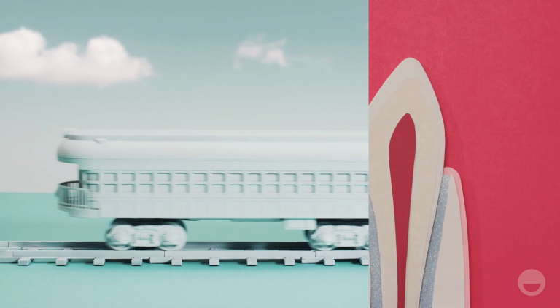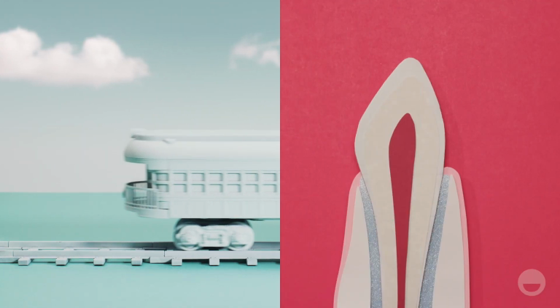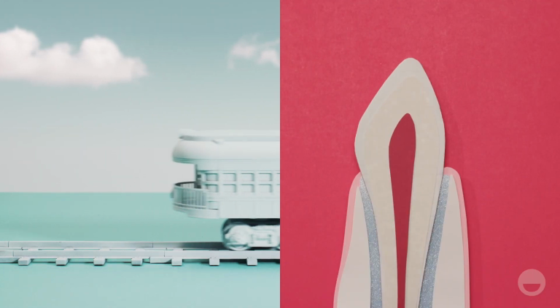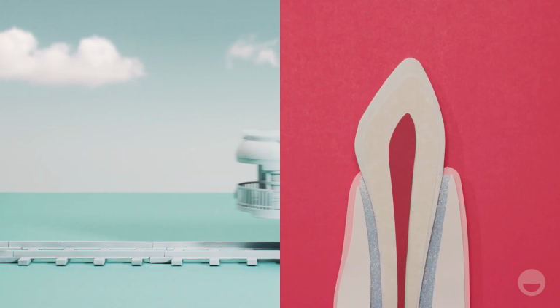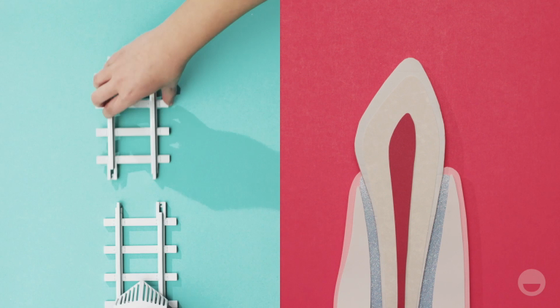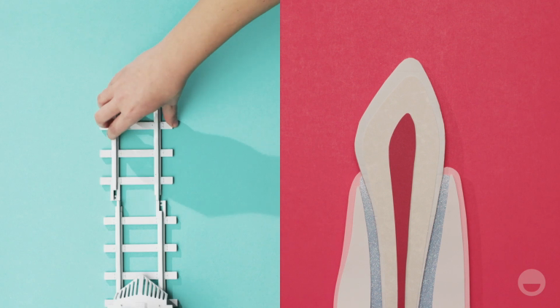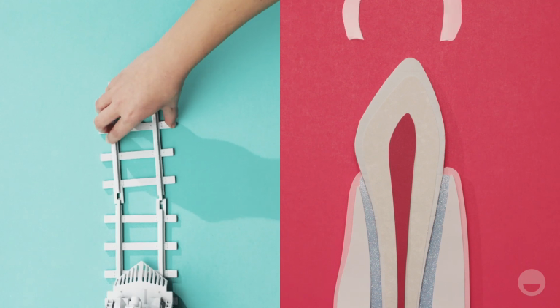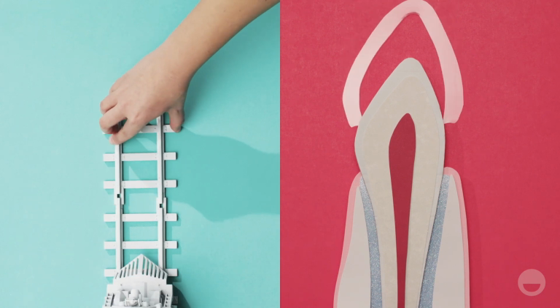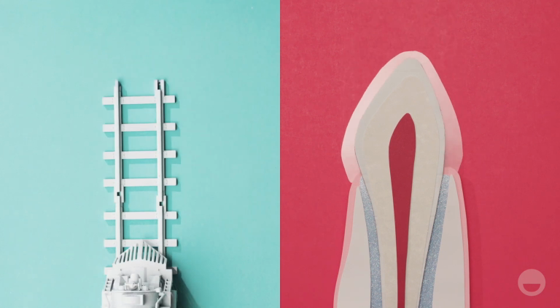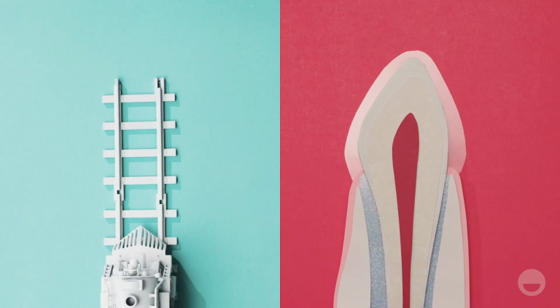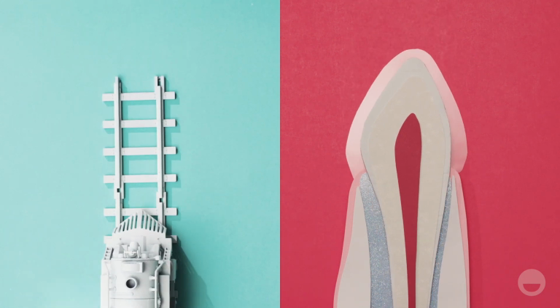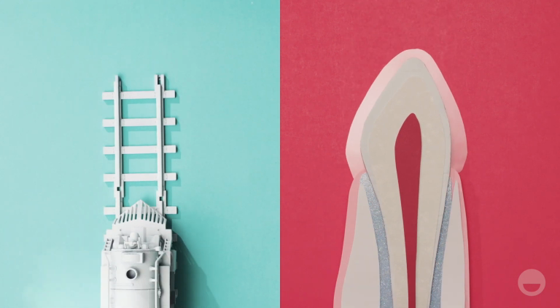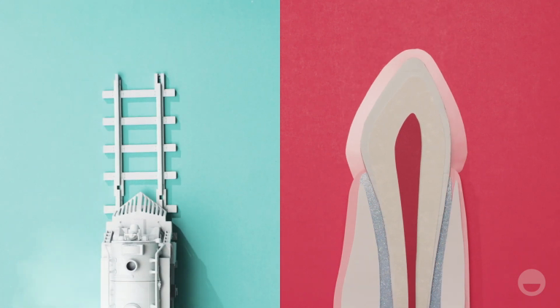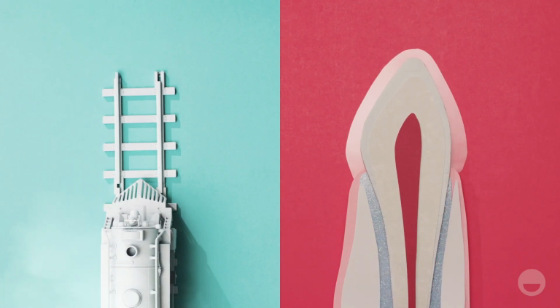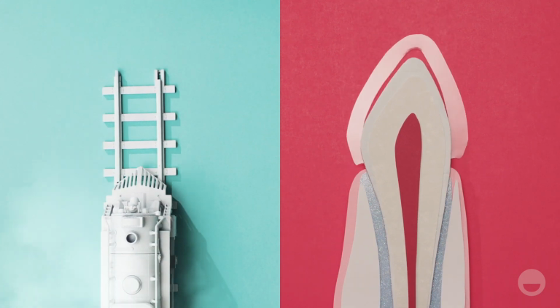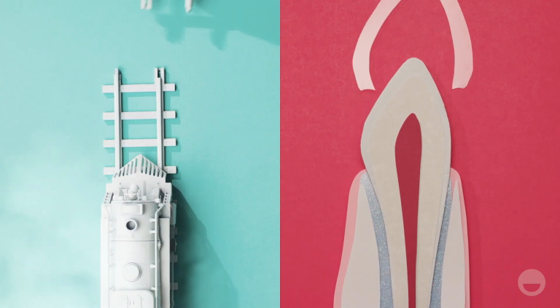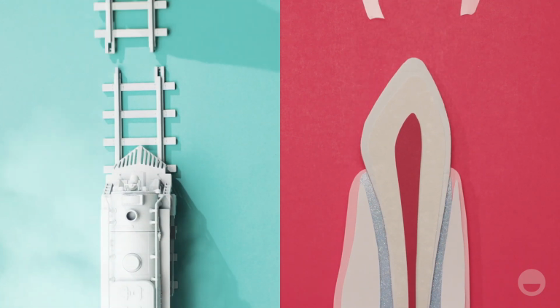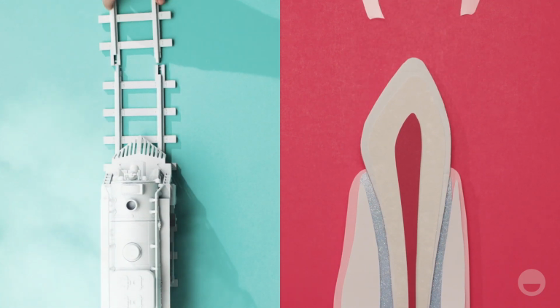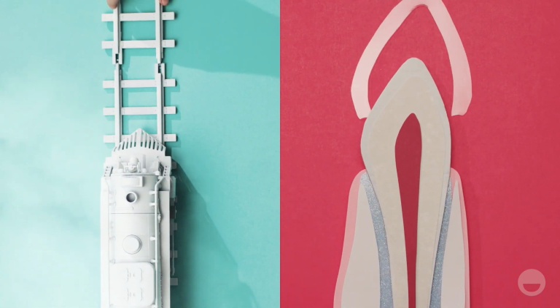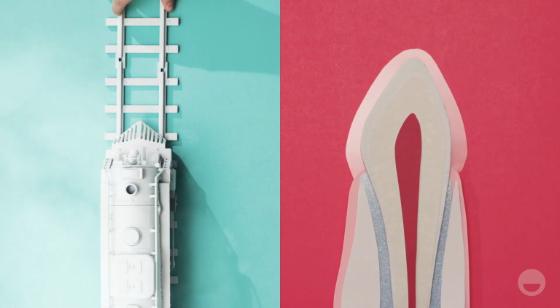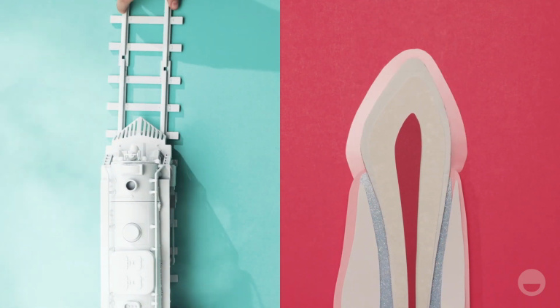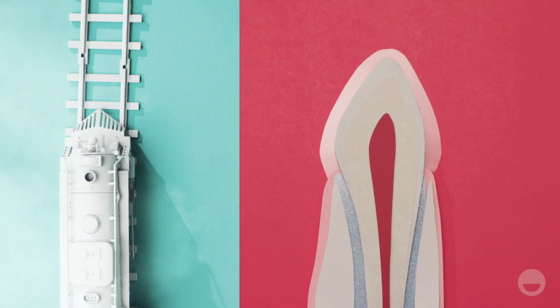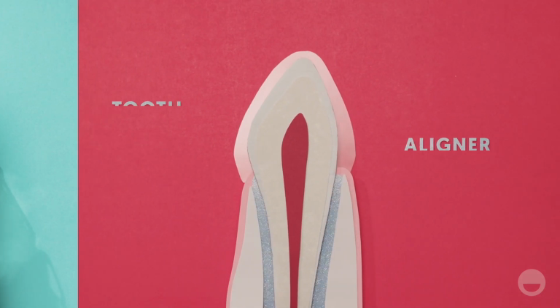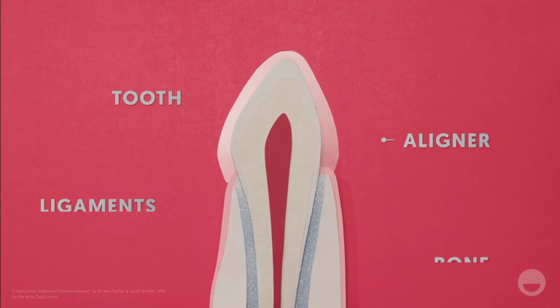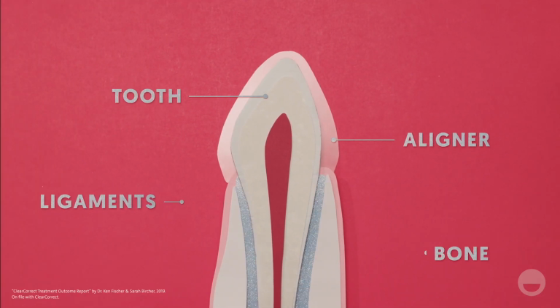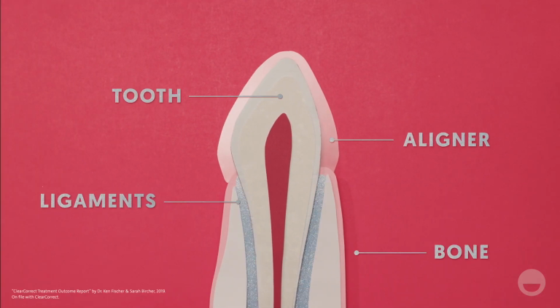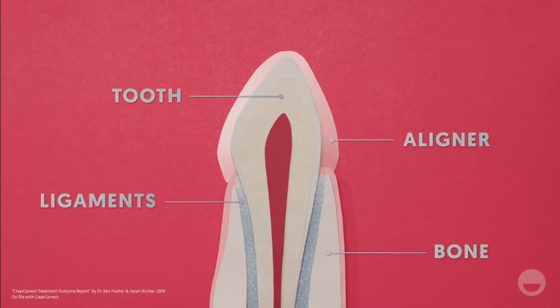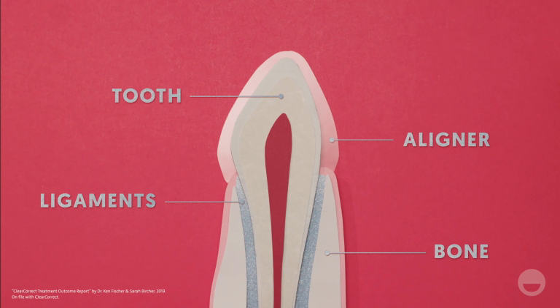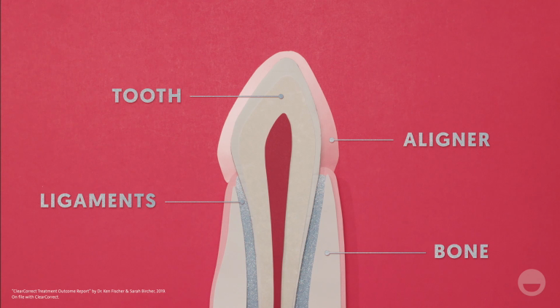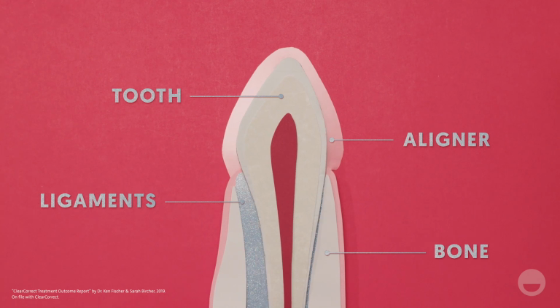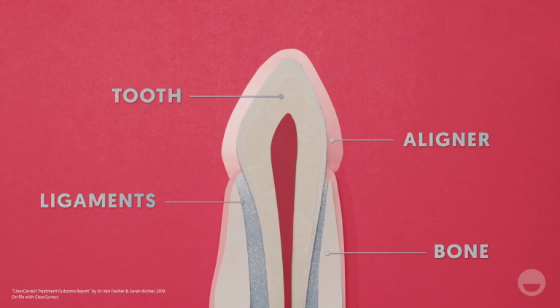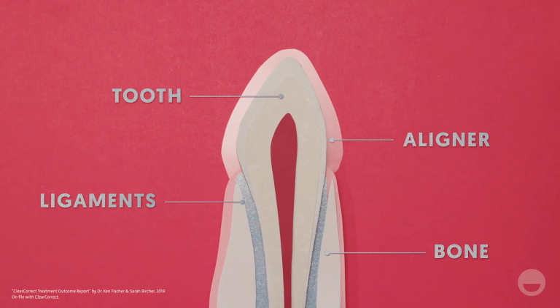Over time, as you switch out each aligner for the next, light pressure is applied to certain teeth to gently move them to the desired position.